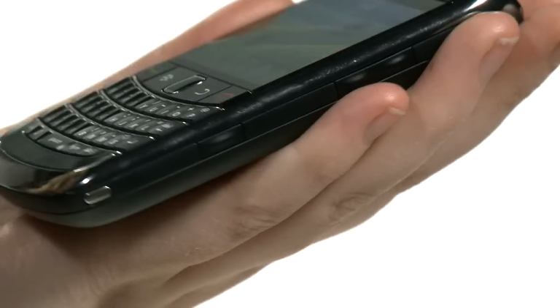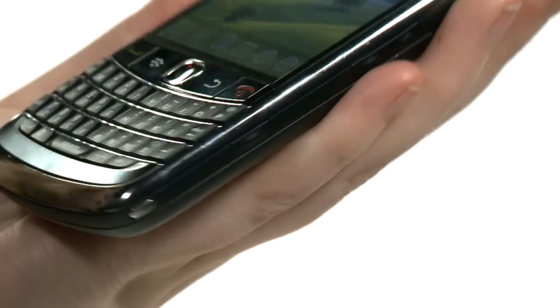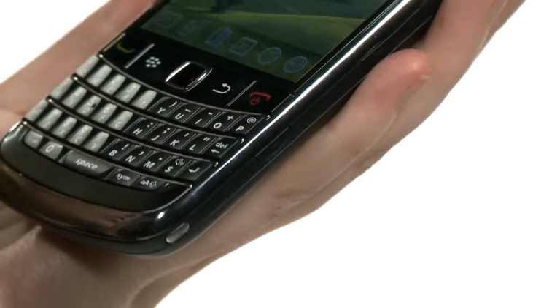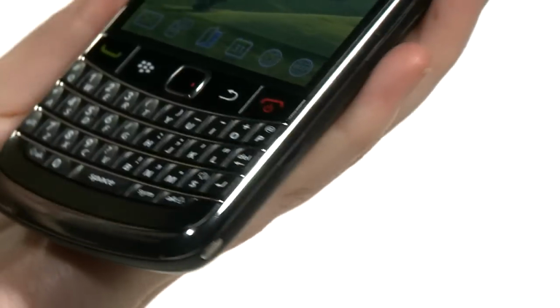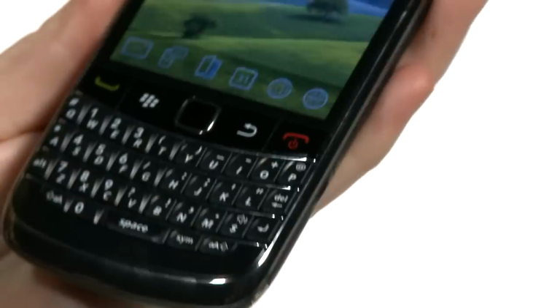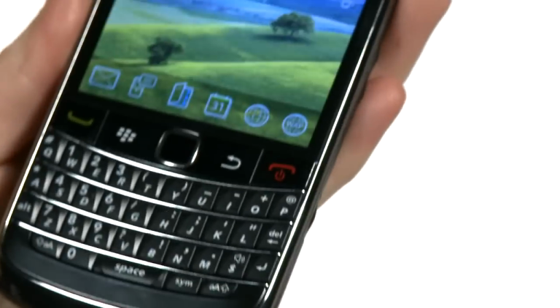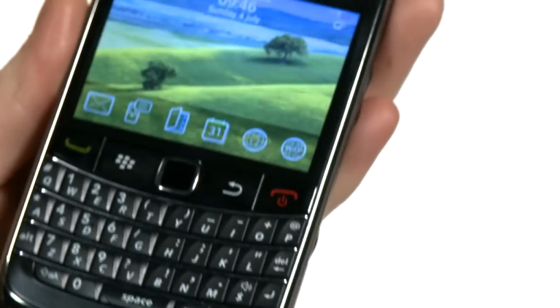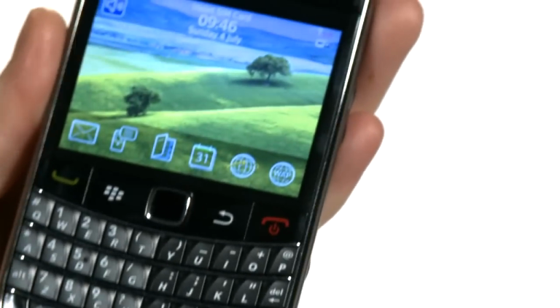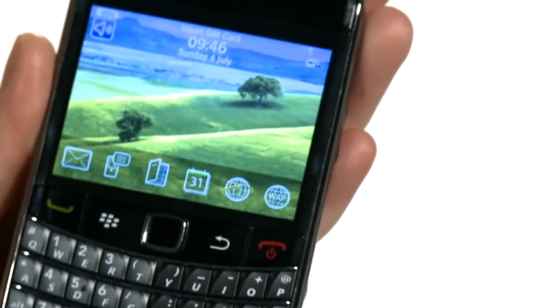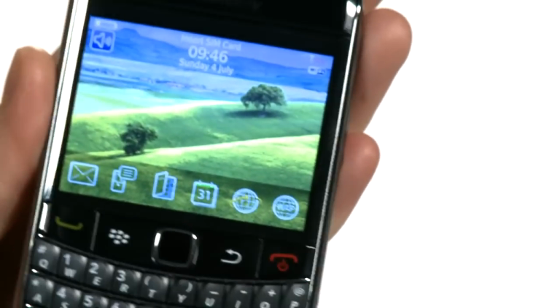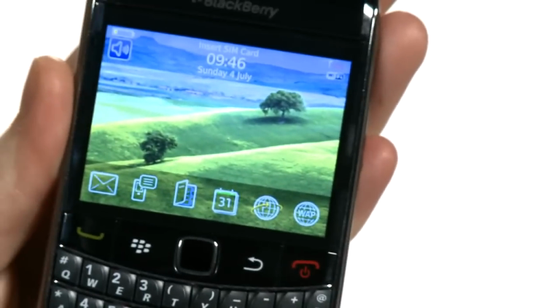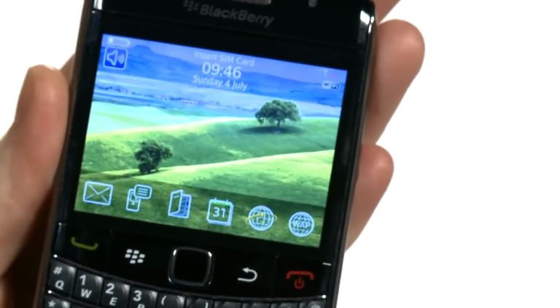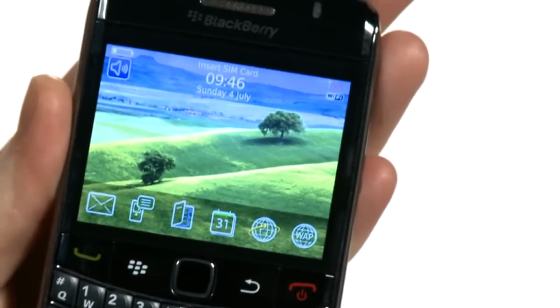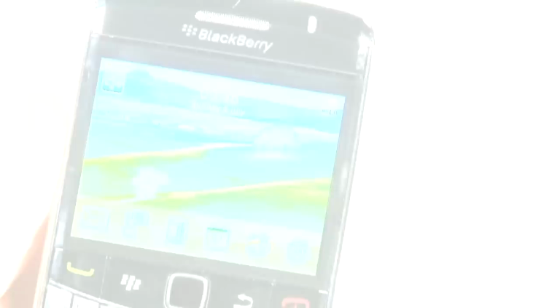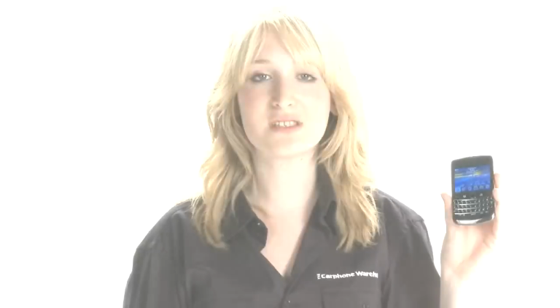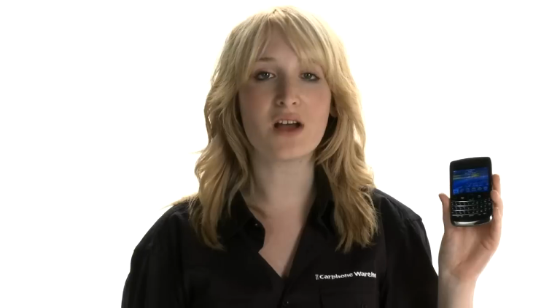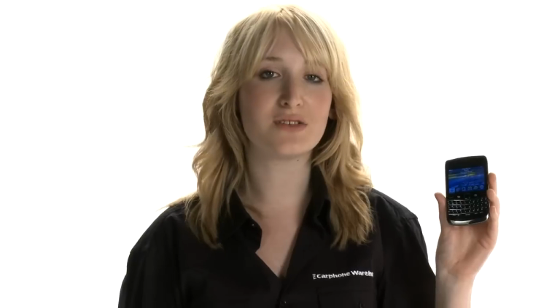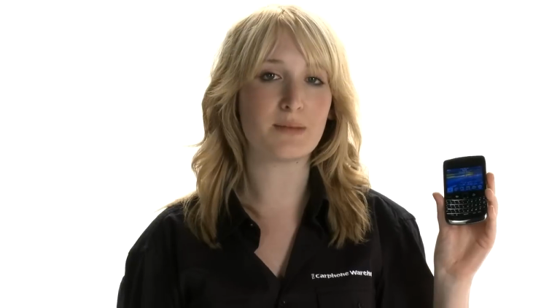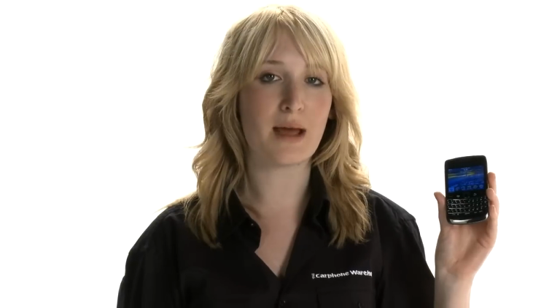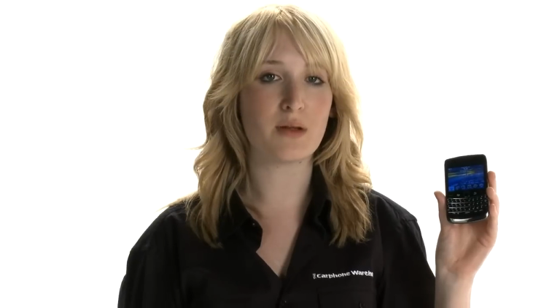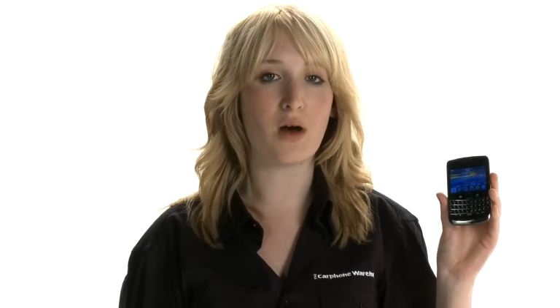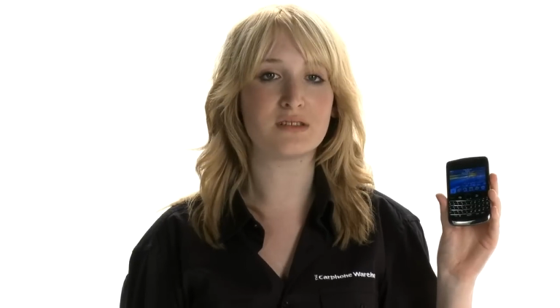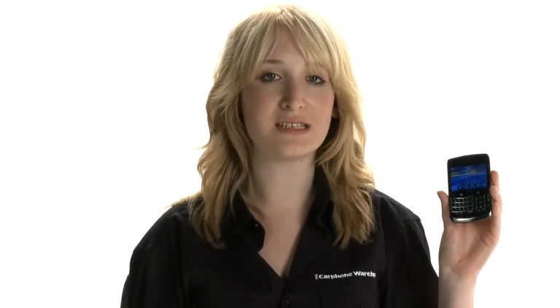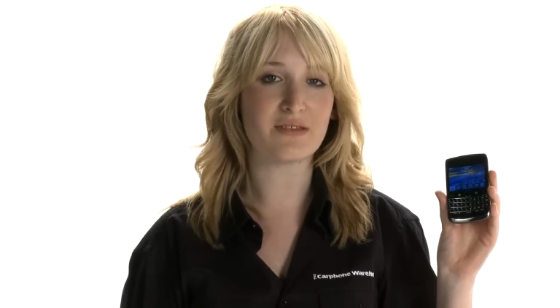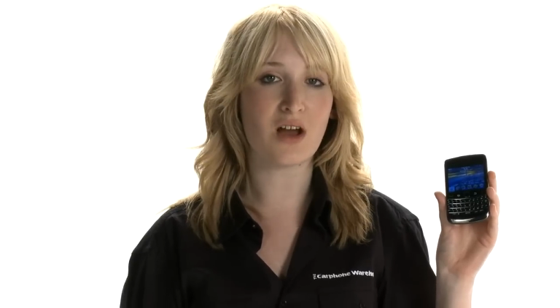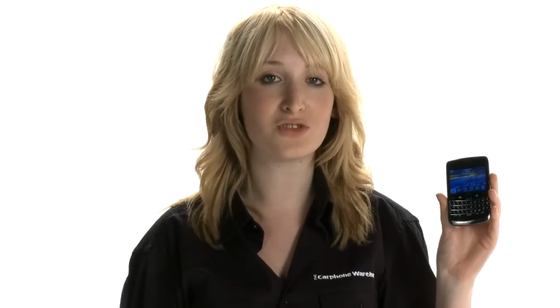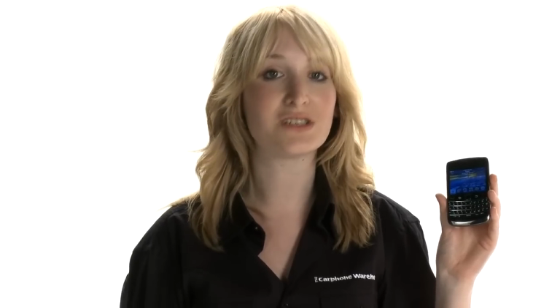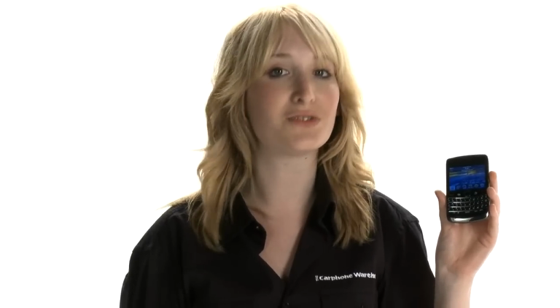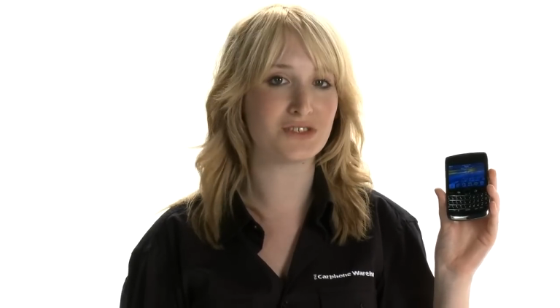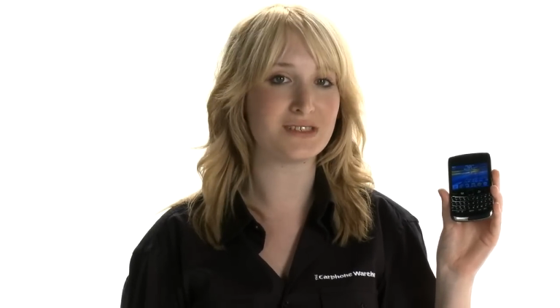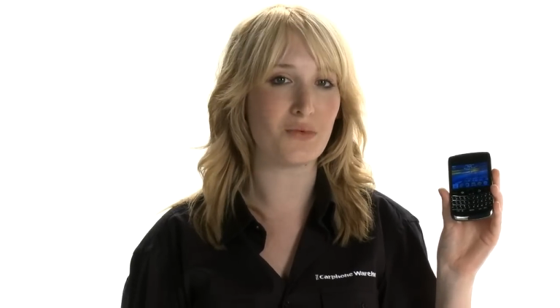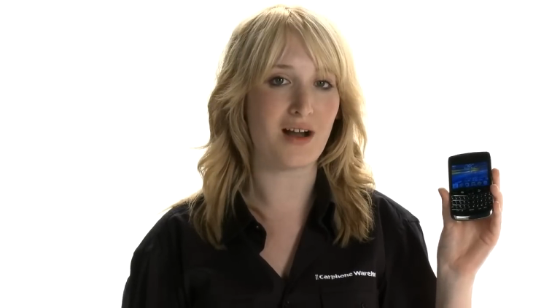They say BlackBerry phones are addictive, and if you start using the BlackBerry Bold 9700, you'll soon see why.